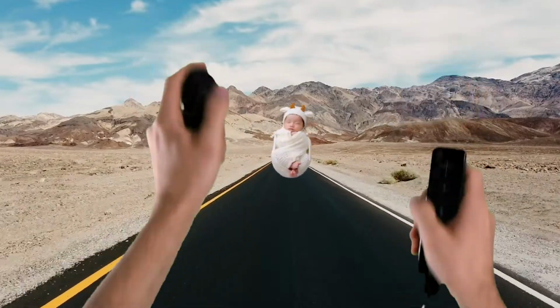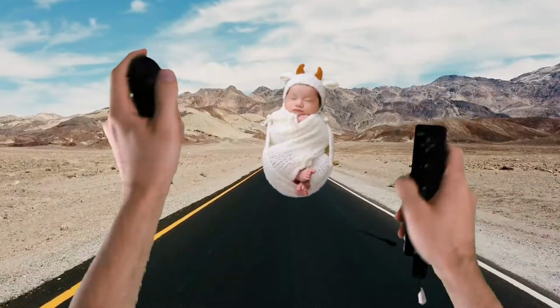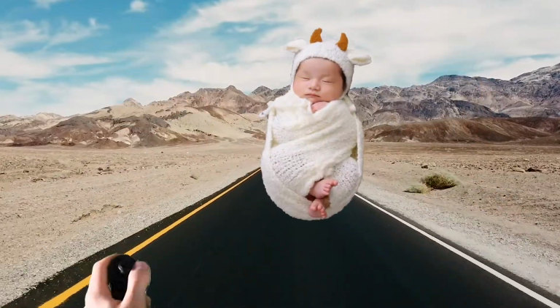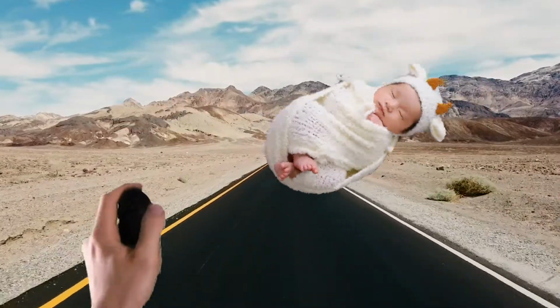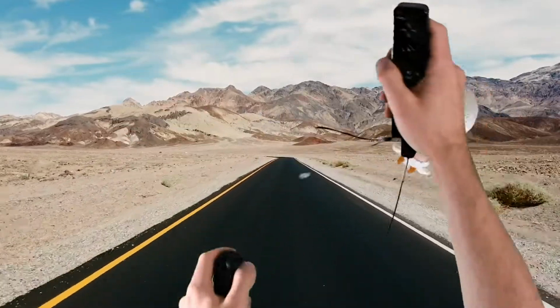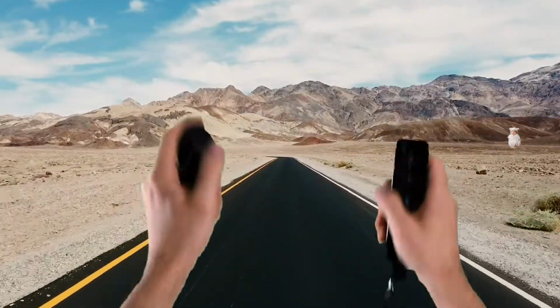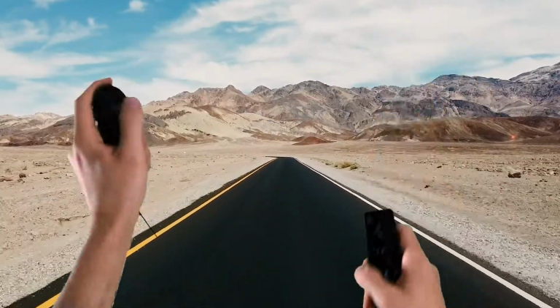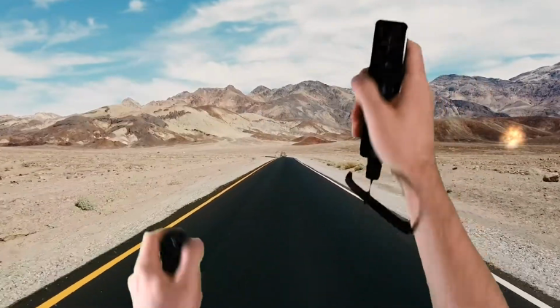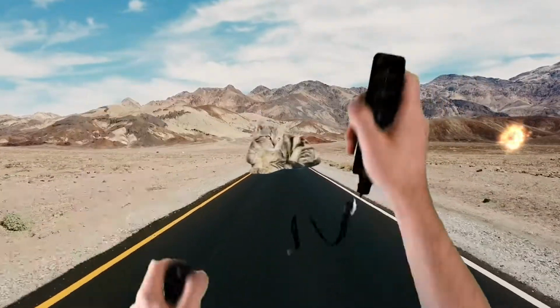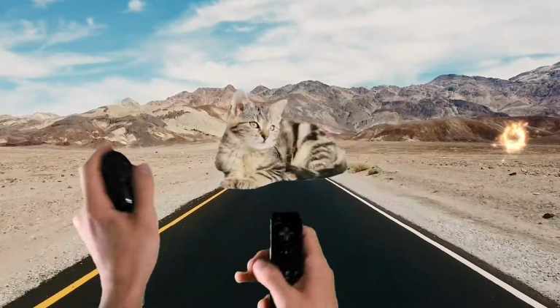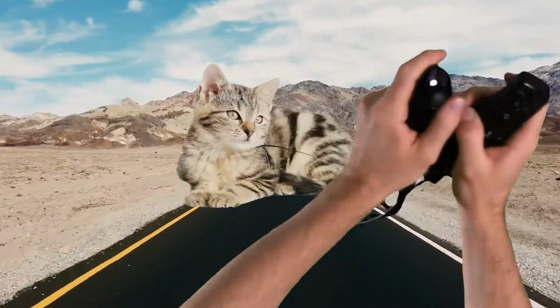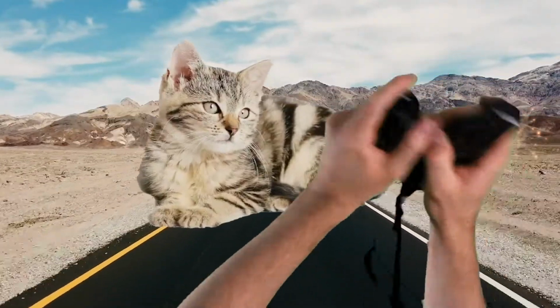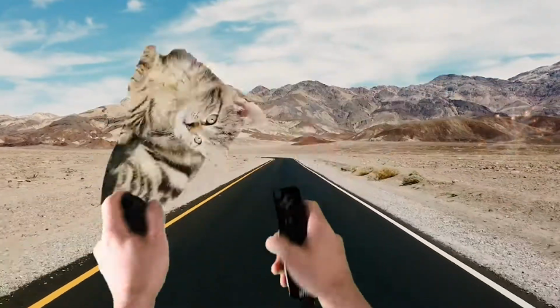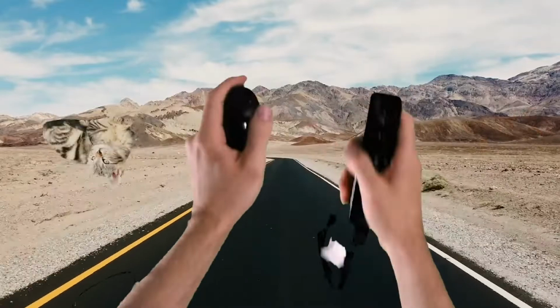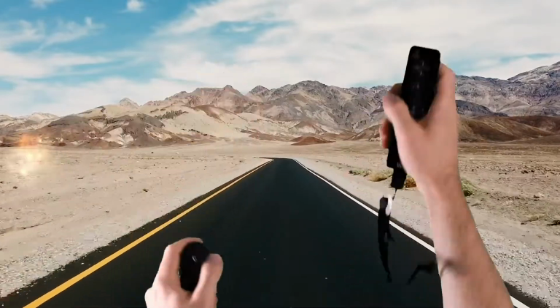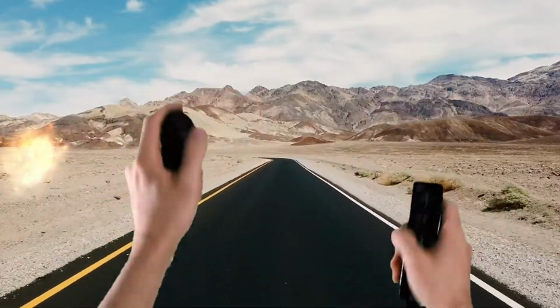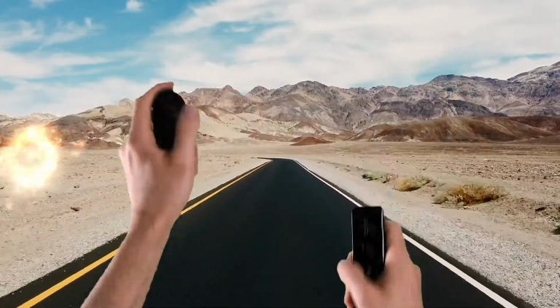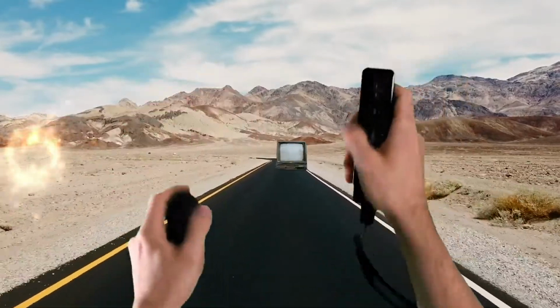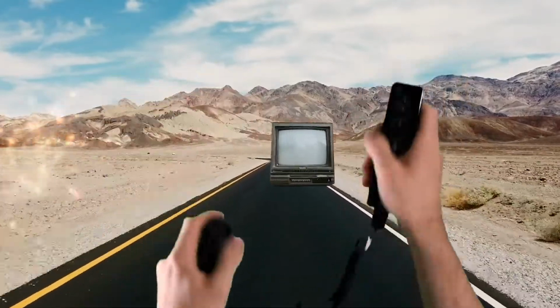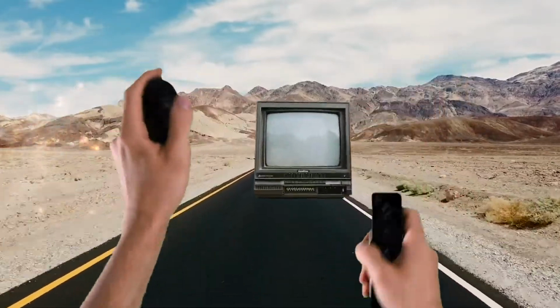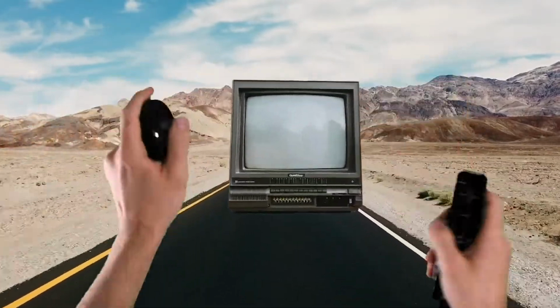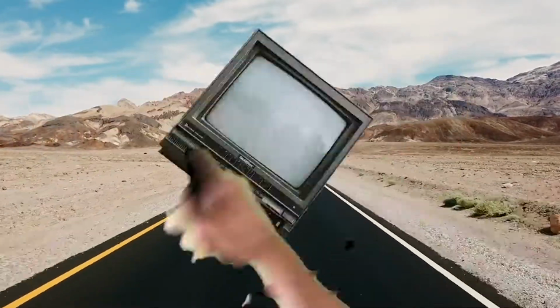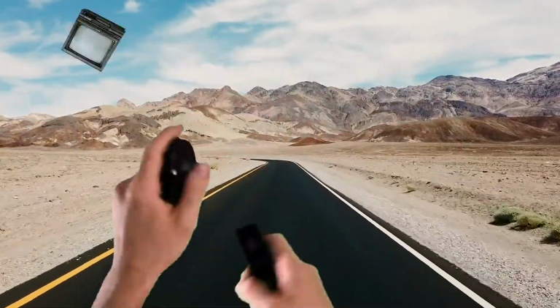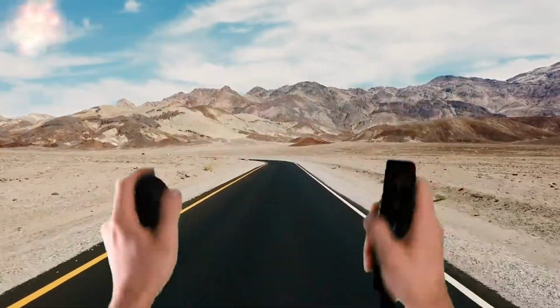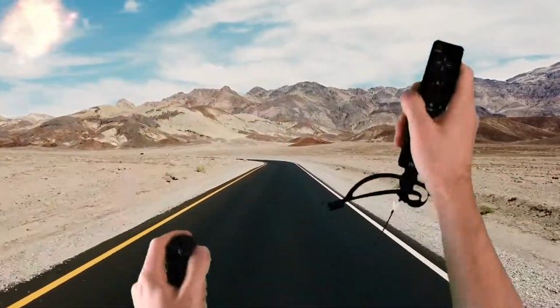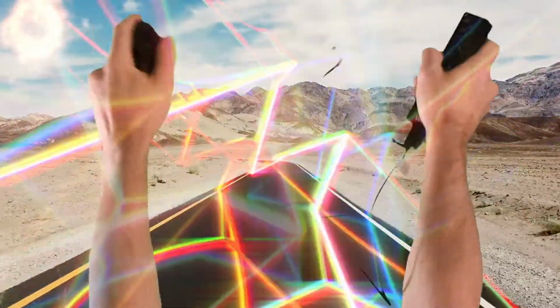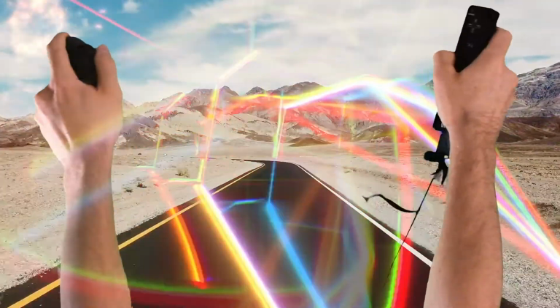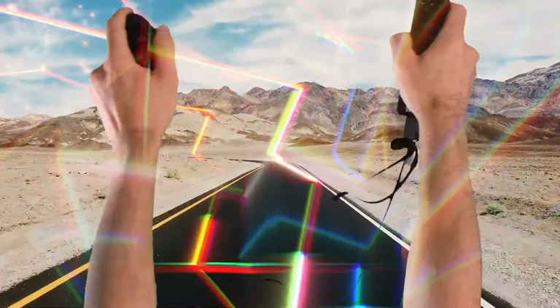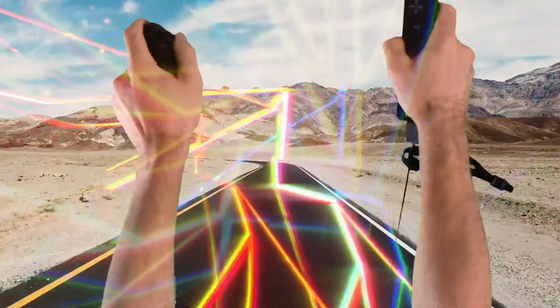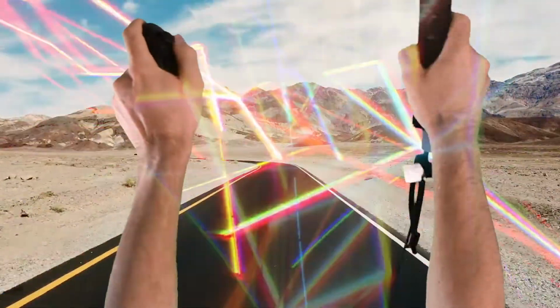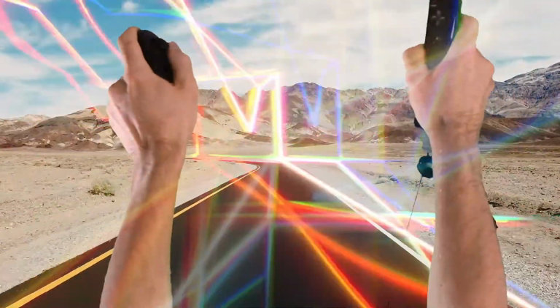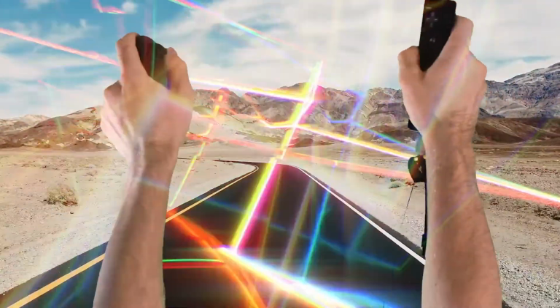Get out of my way, baby. I don't have time for kittens right now. Screw you, Samsung. Kneel before the power of the Wiimote.